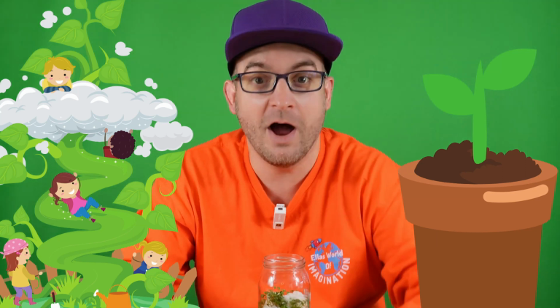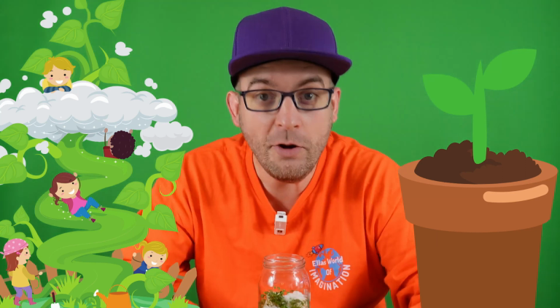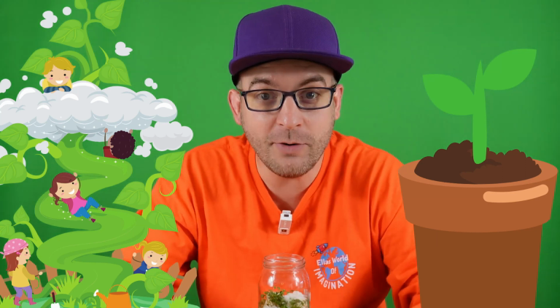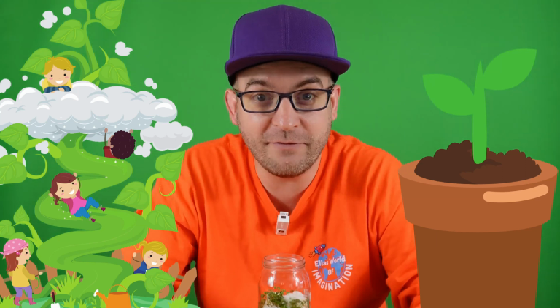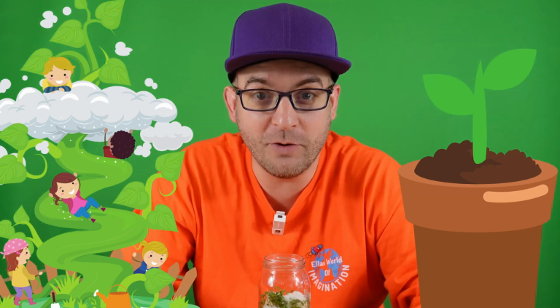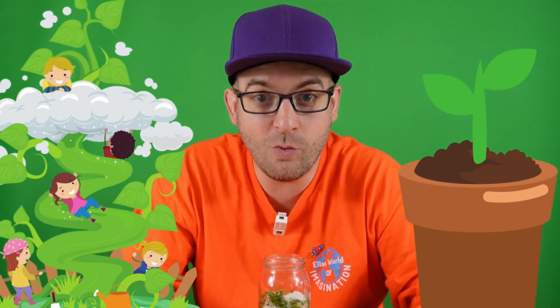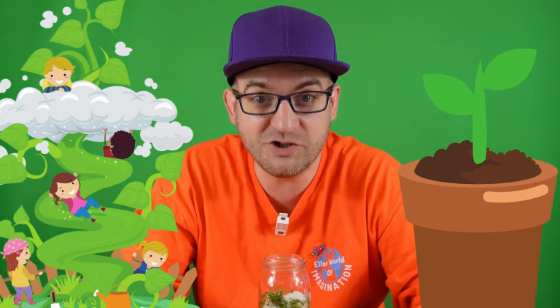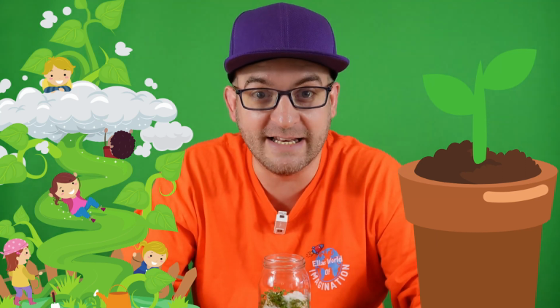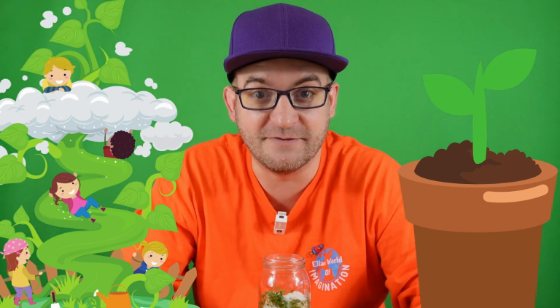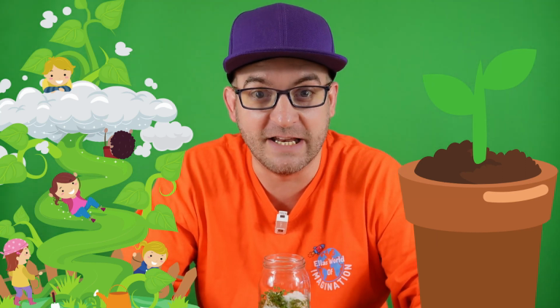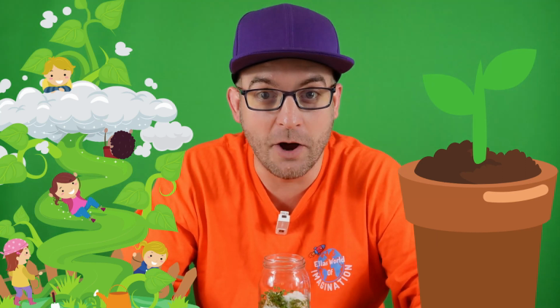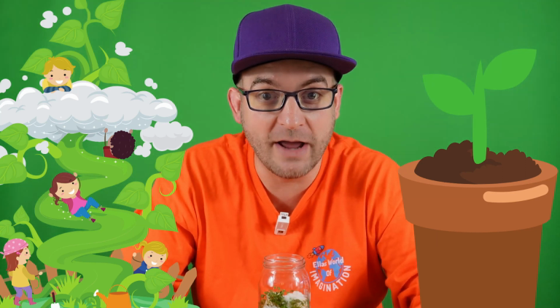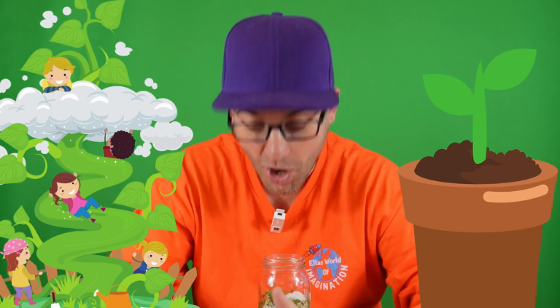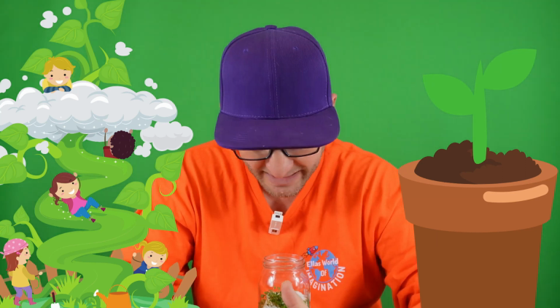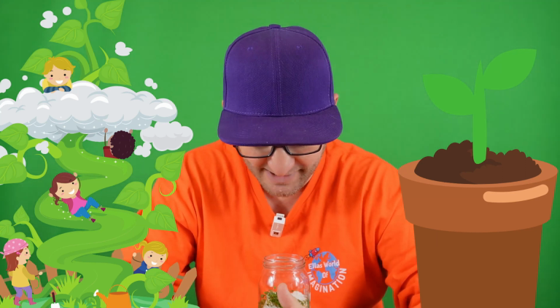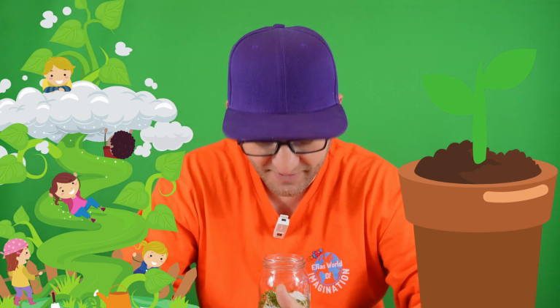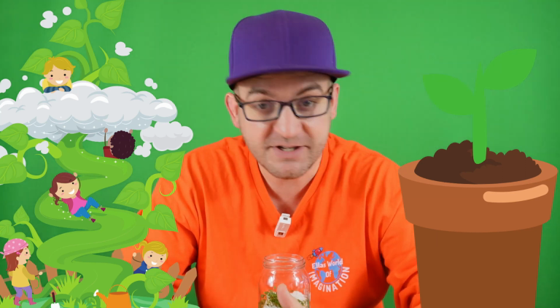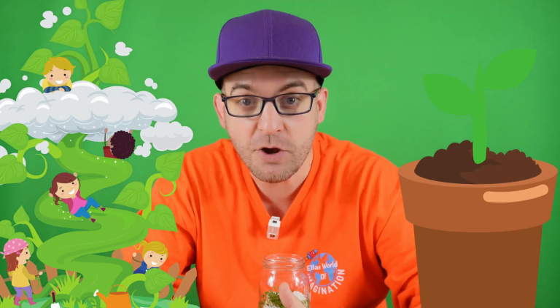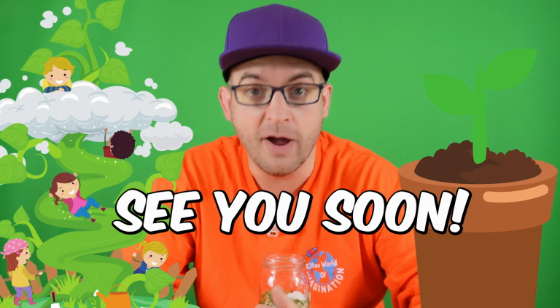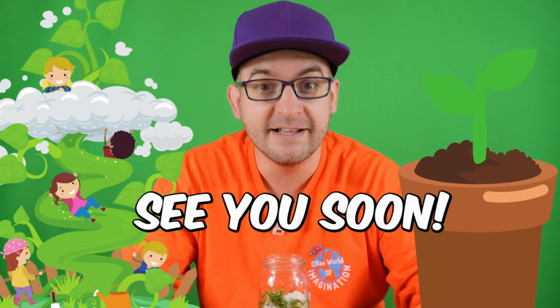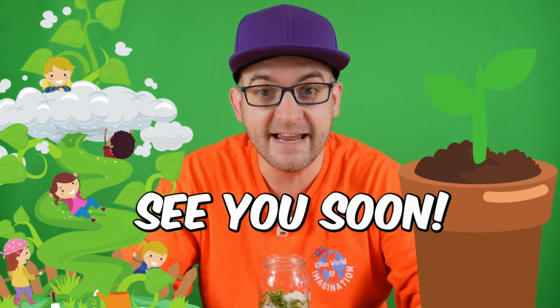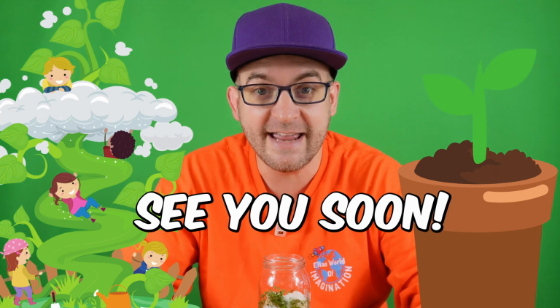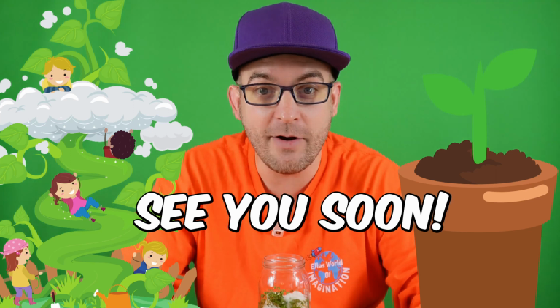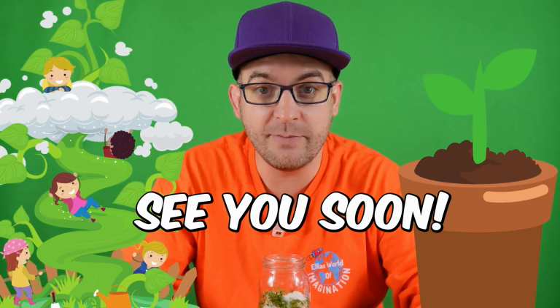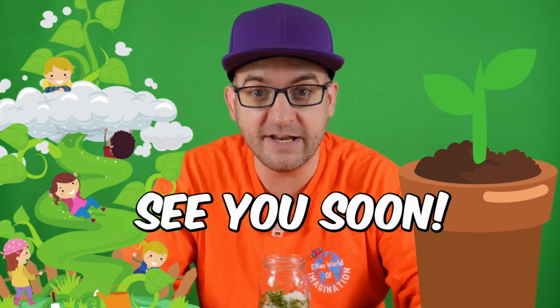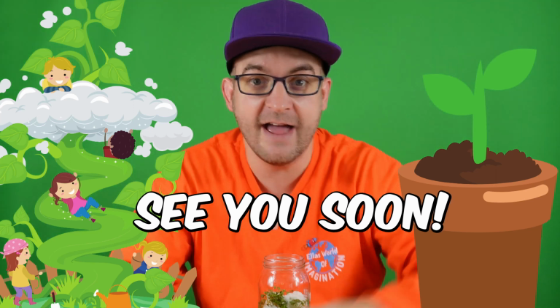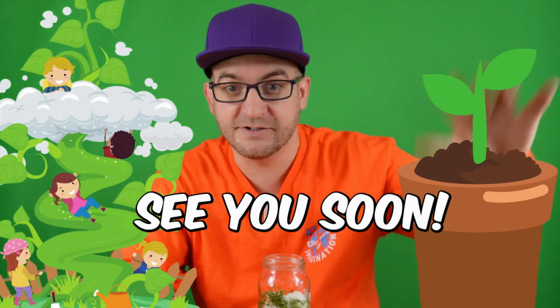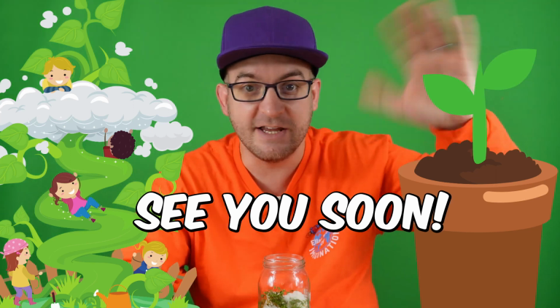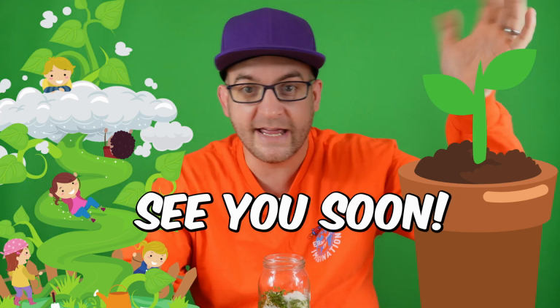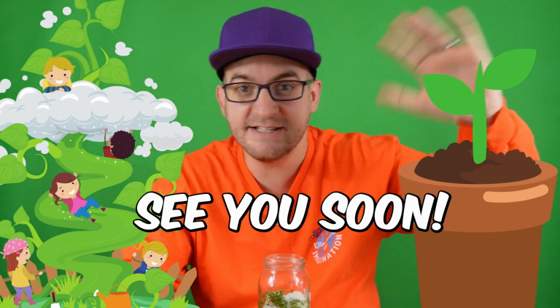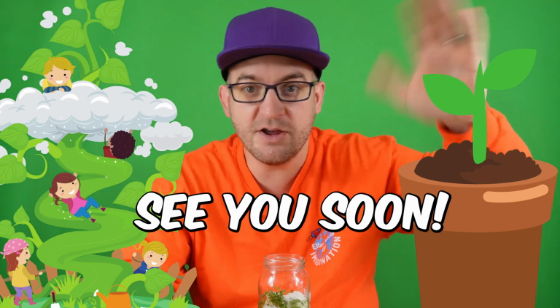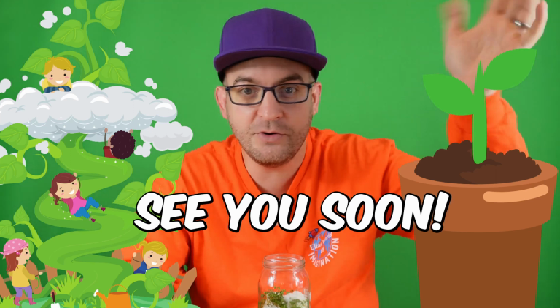I hope you had fun watching this video and learning something new. Take care, everybody. I'll see you again soon.